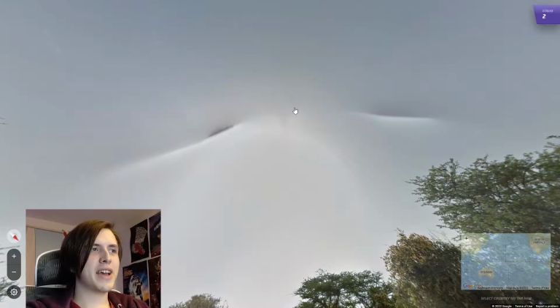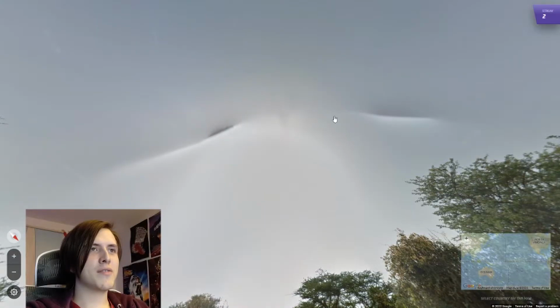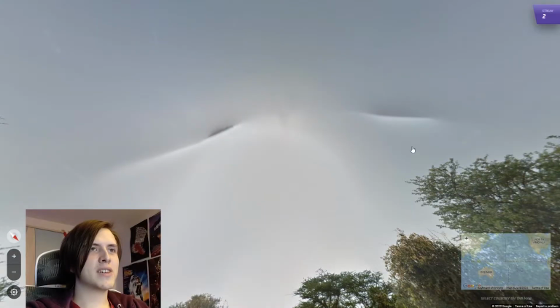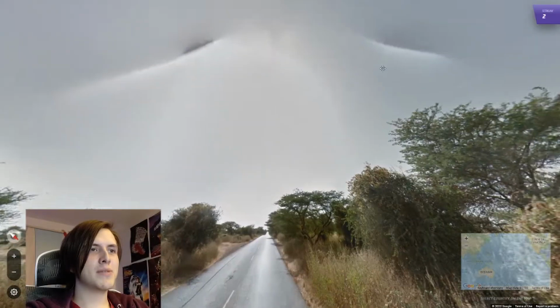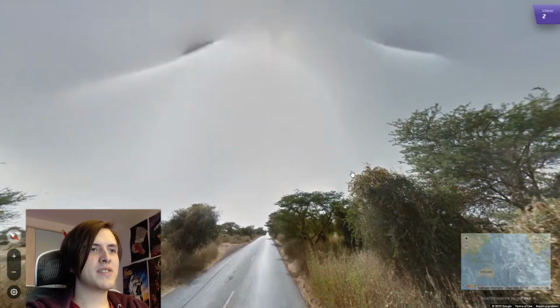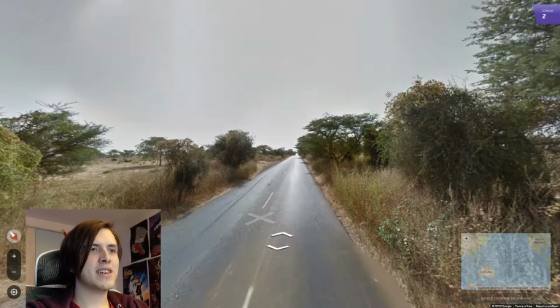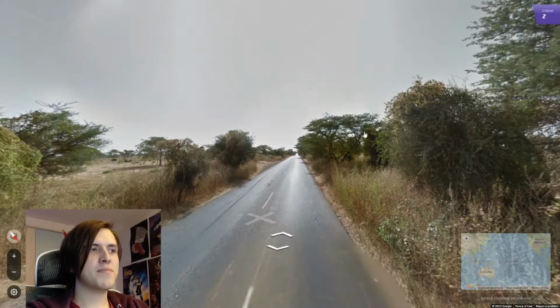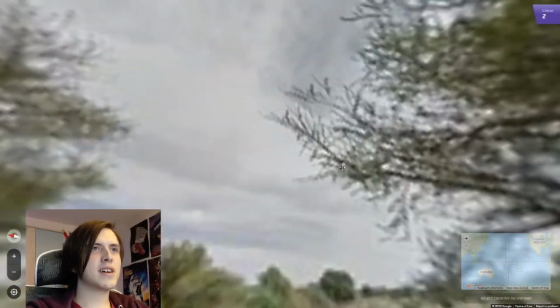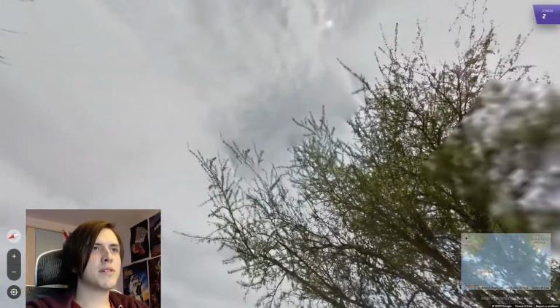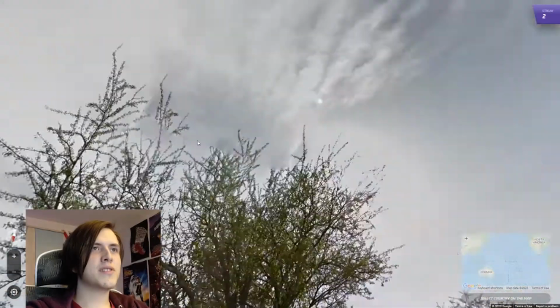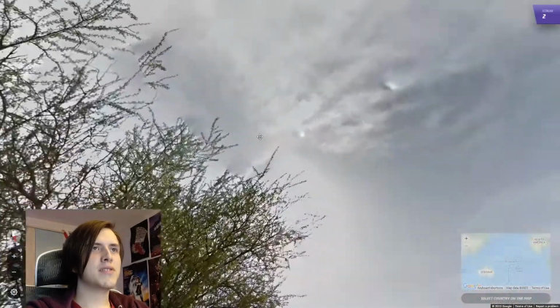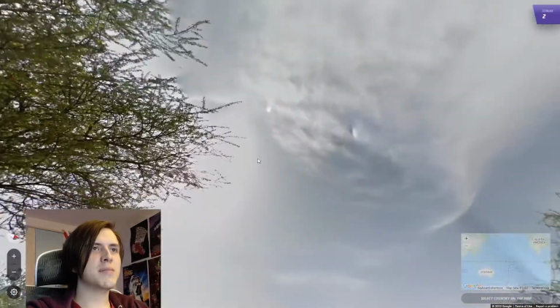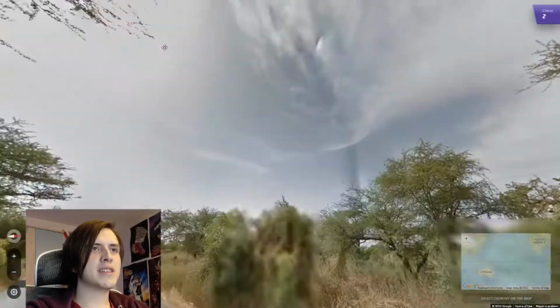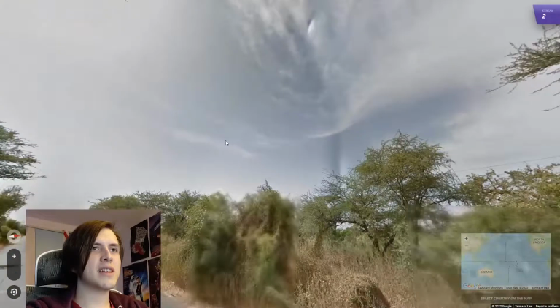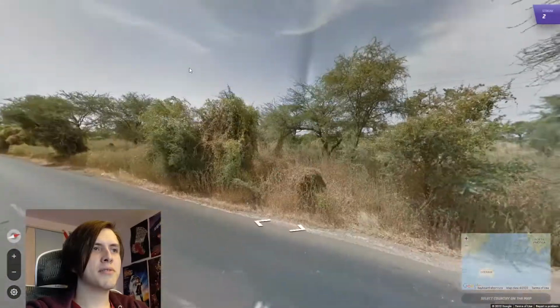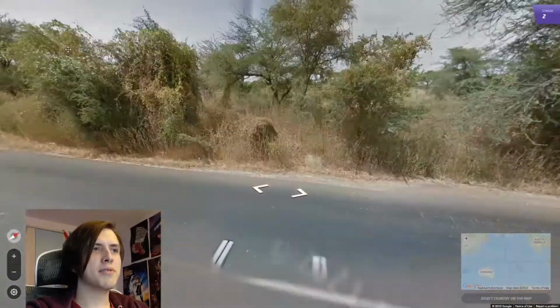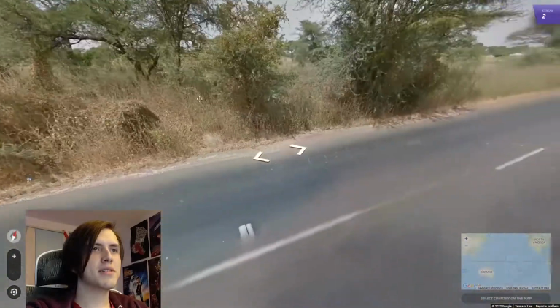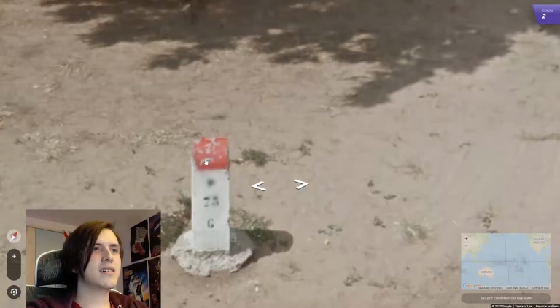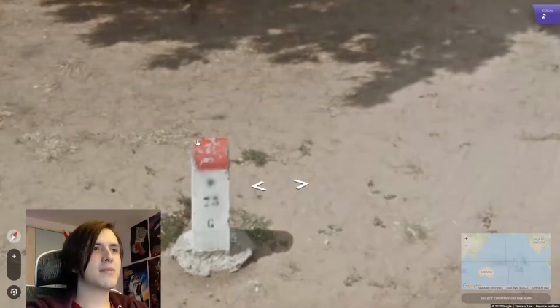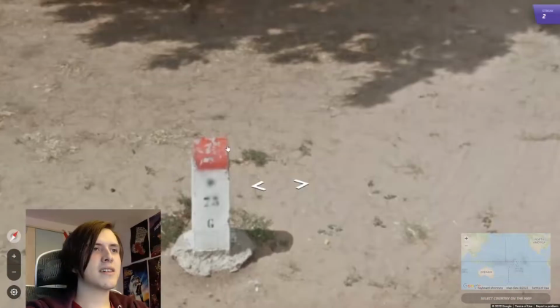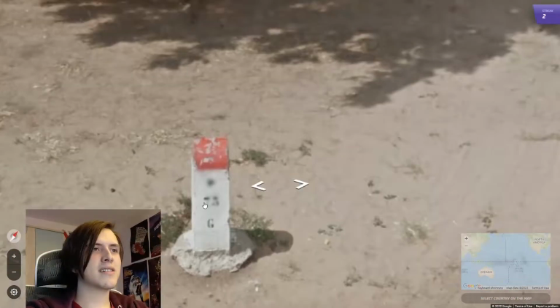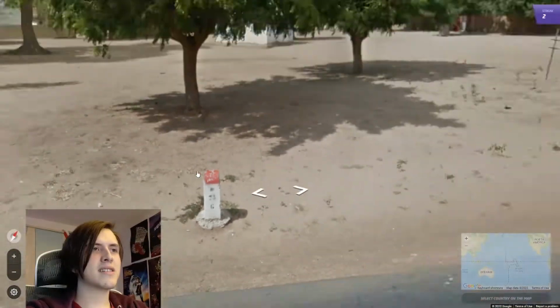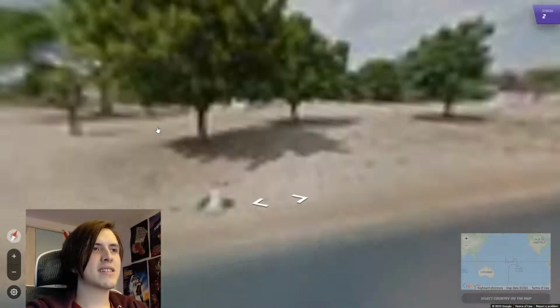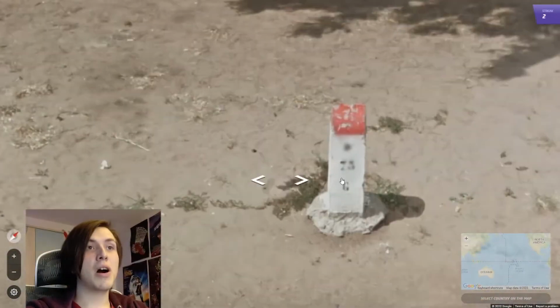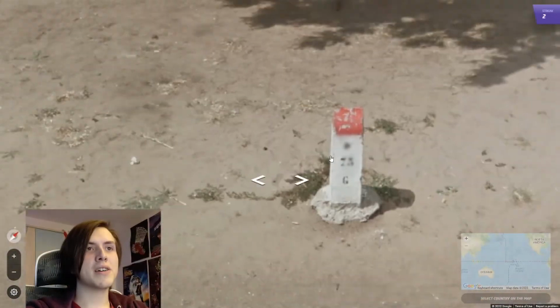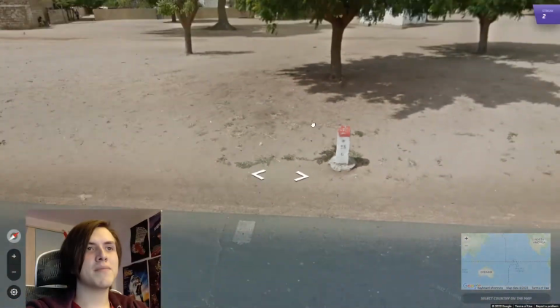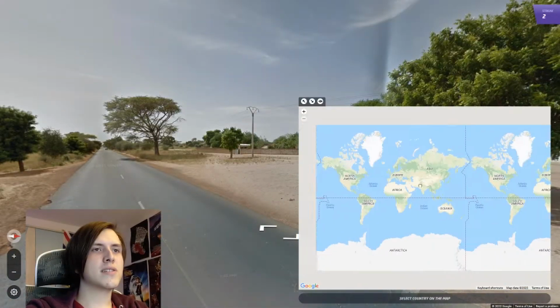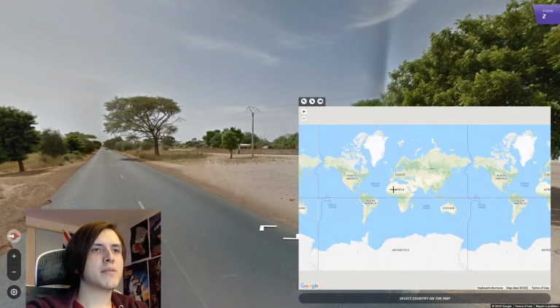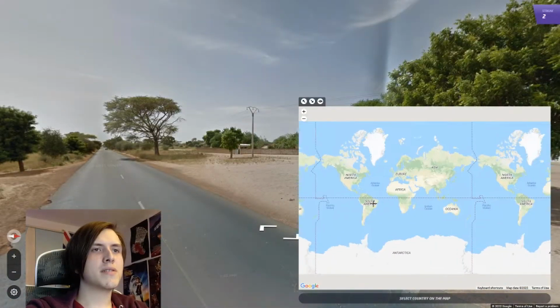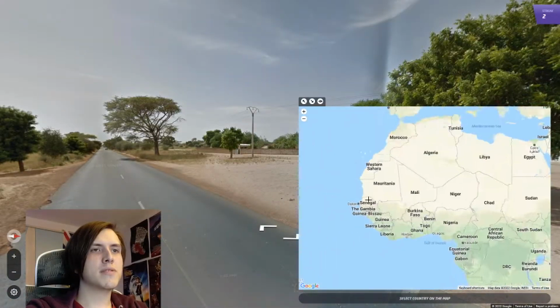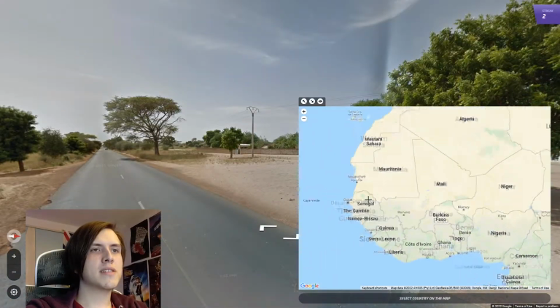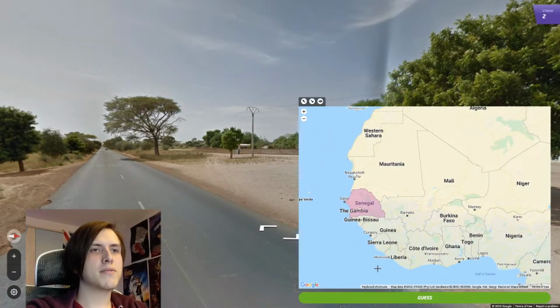We have sky rifts here. Sky rifts usually mean Senegal. I recognise this marker, so I'm going with Senegal.